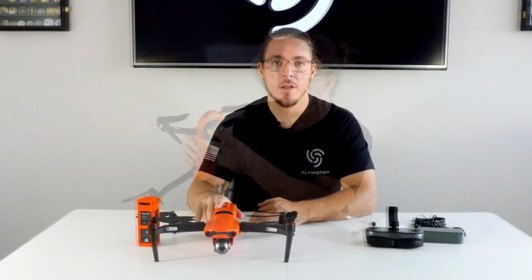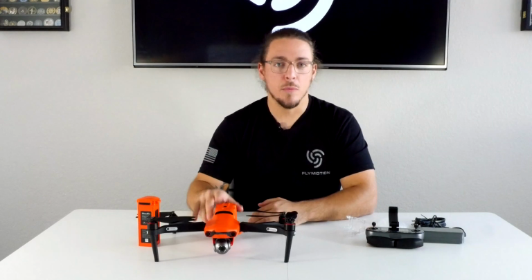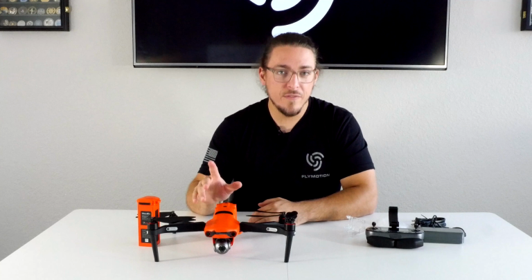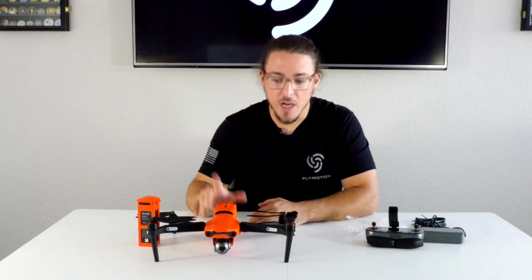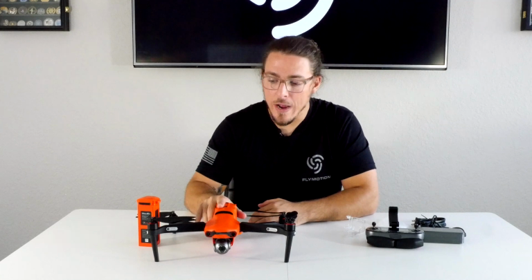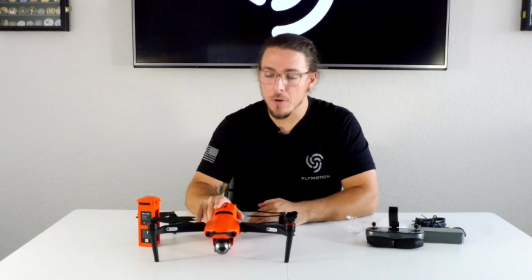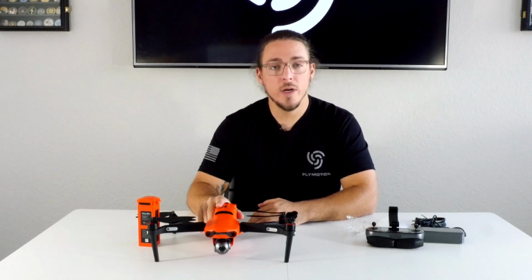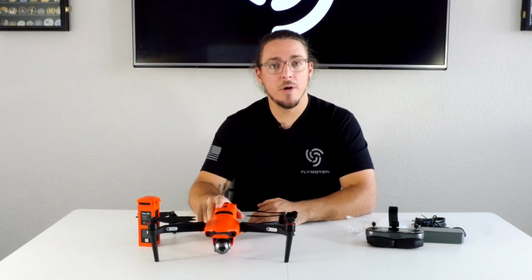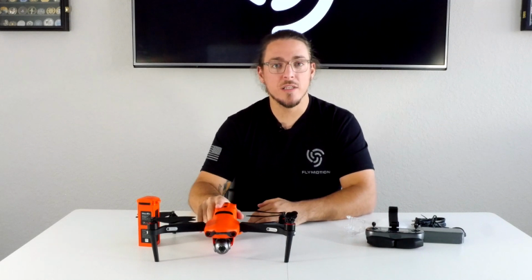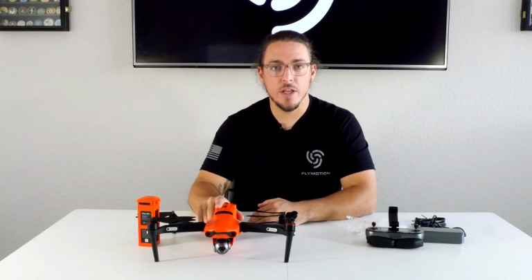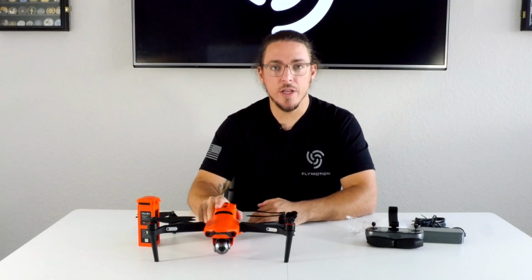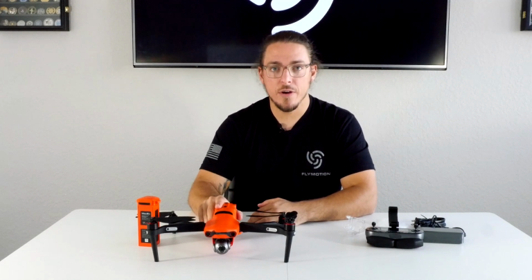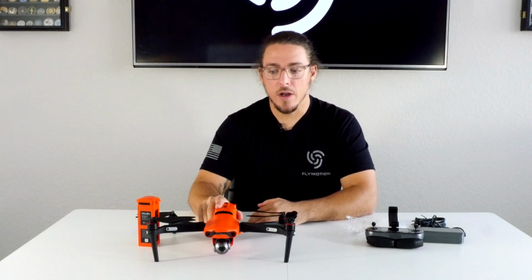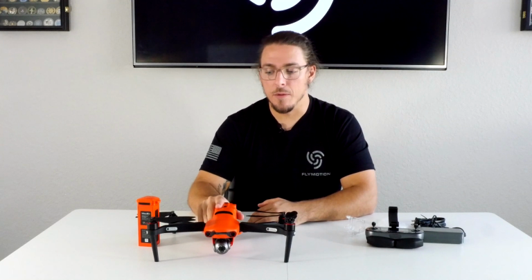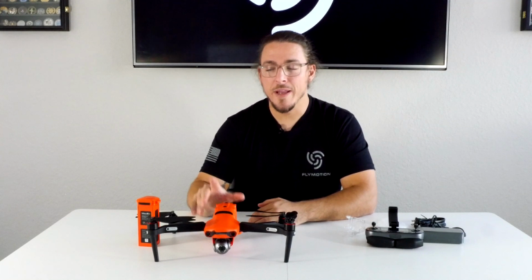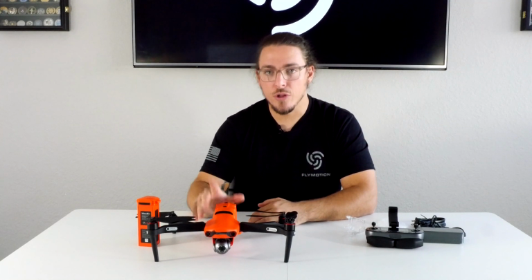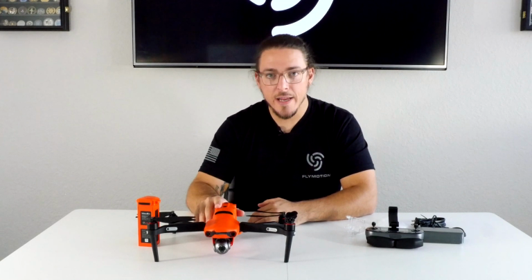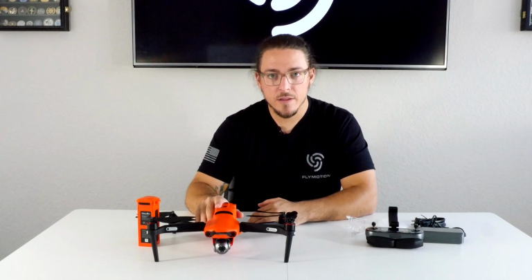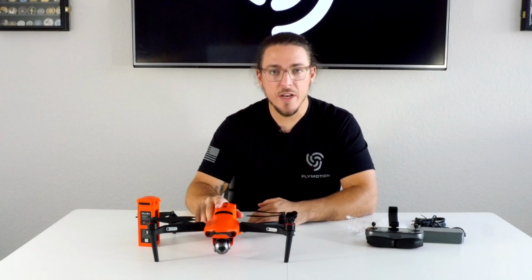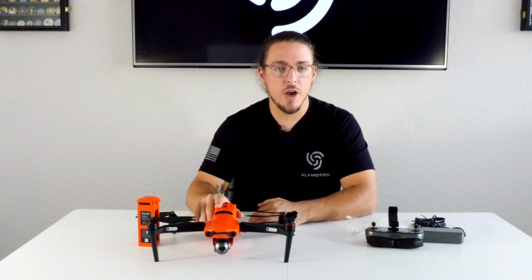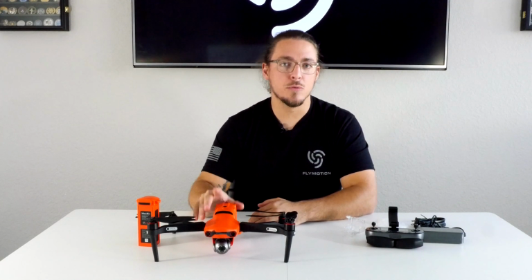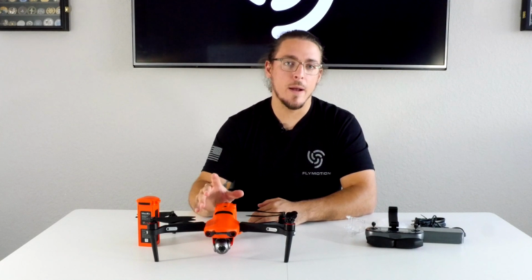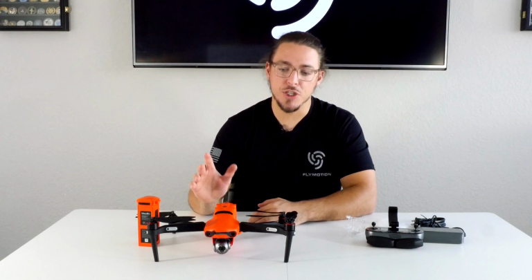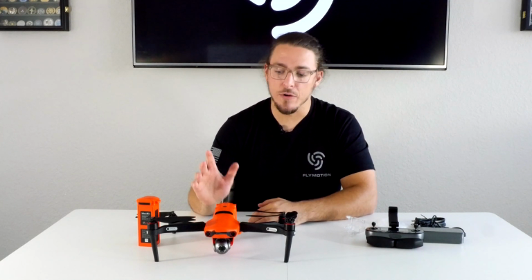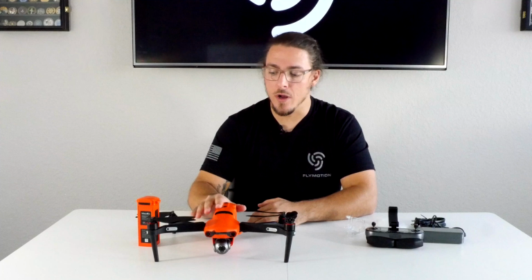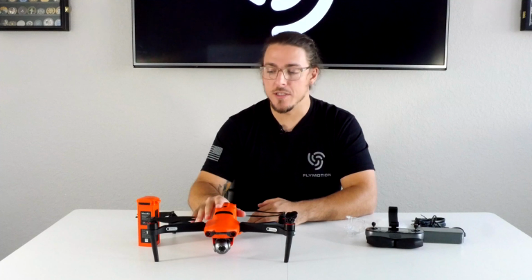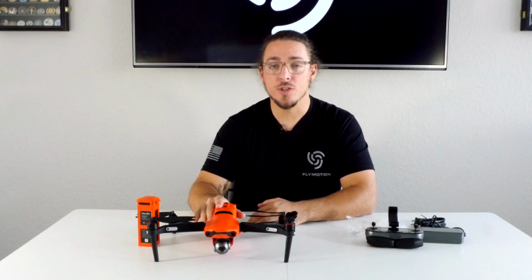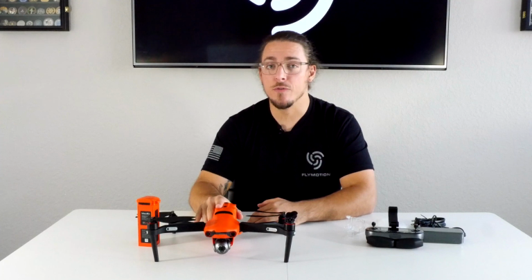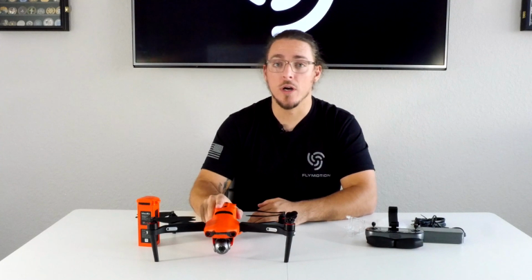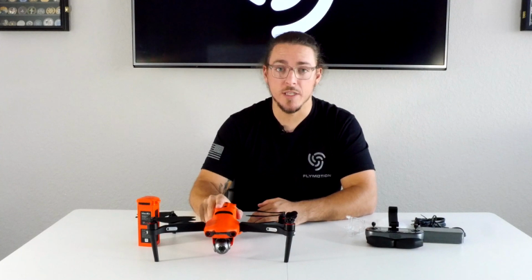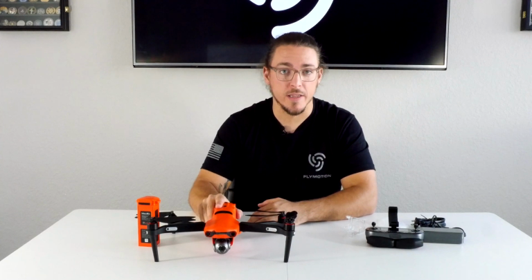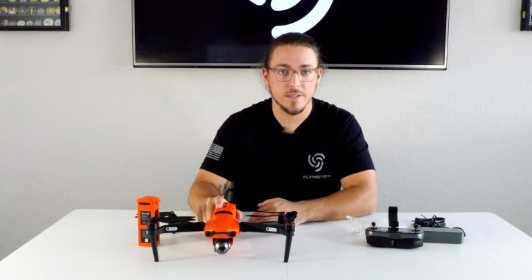That's going to wrap up our quick unboxing video. Make sure to like the video and subscribe to our channel, and stay tuned for more content like this.